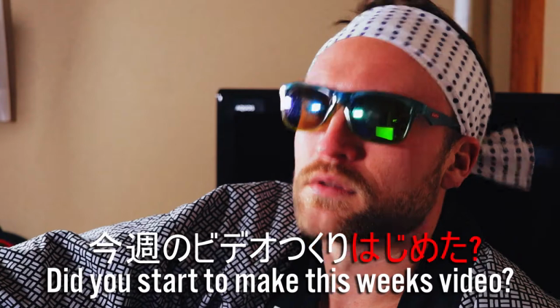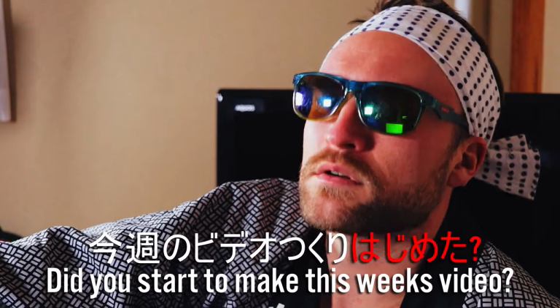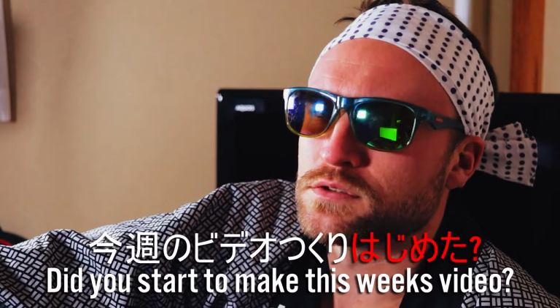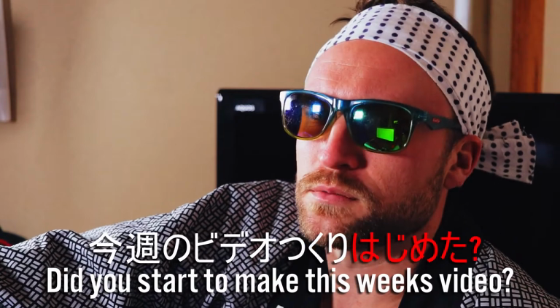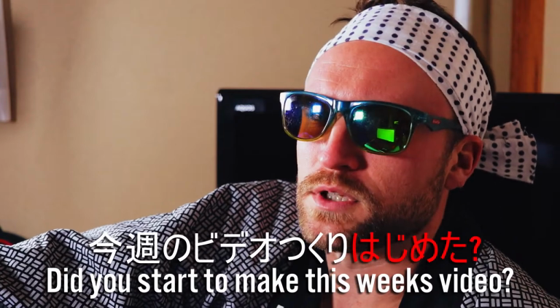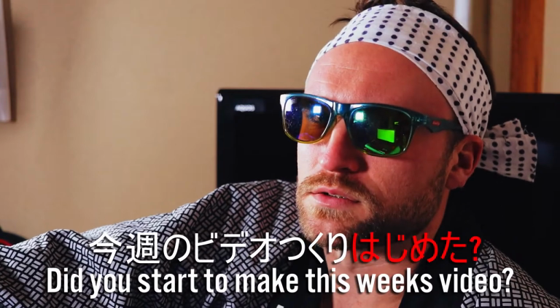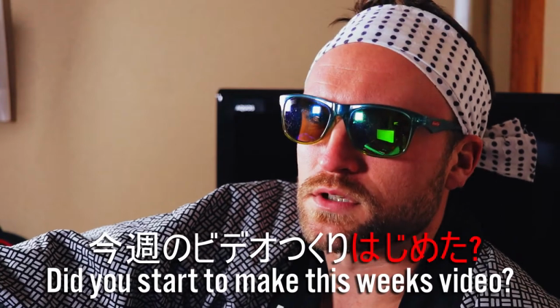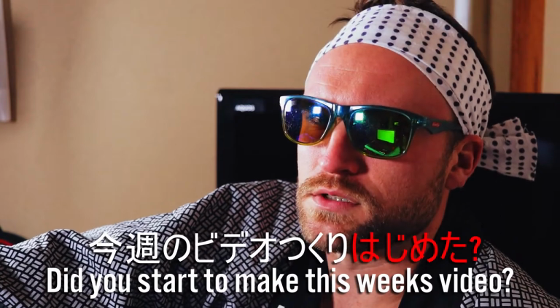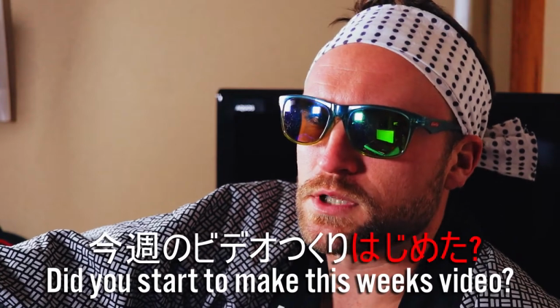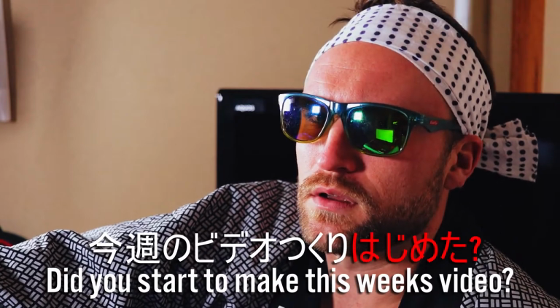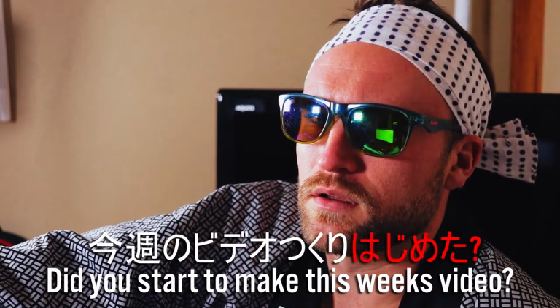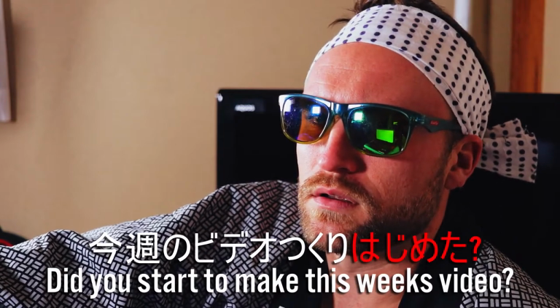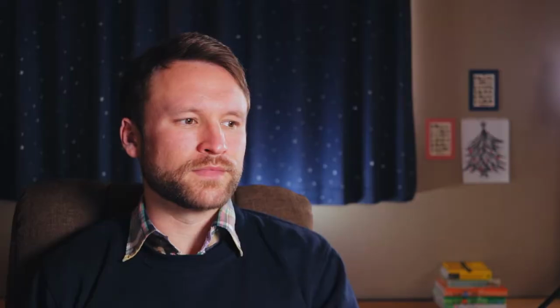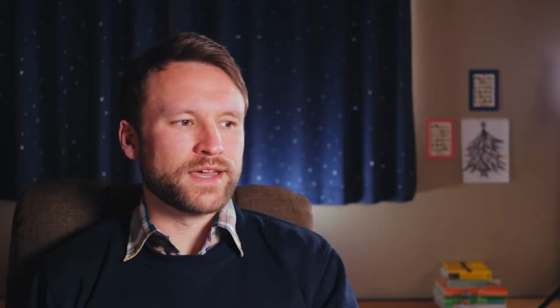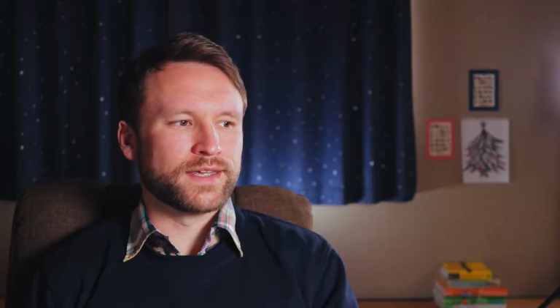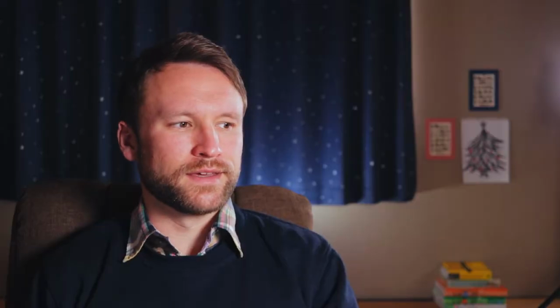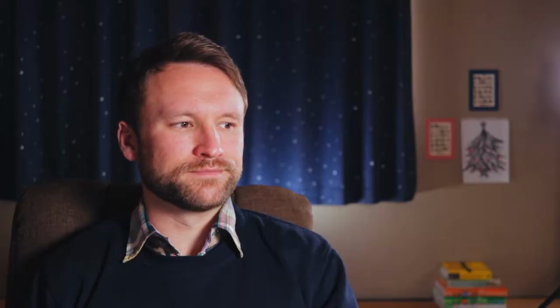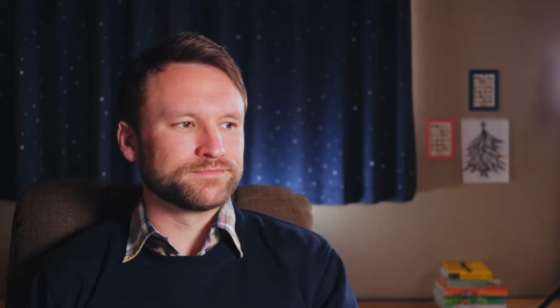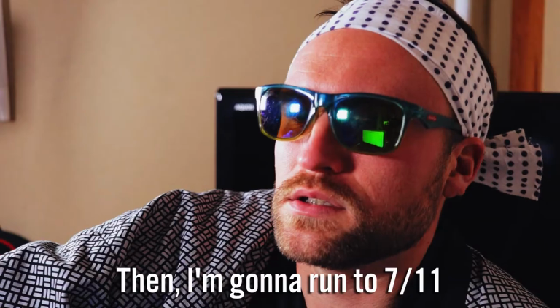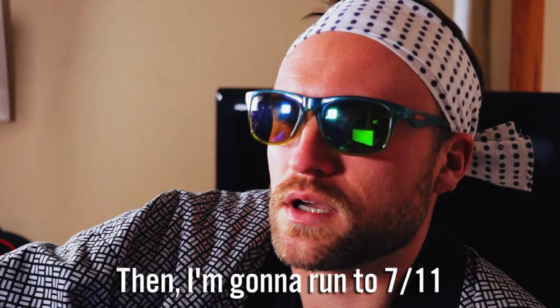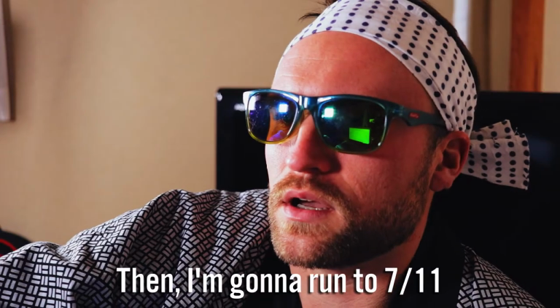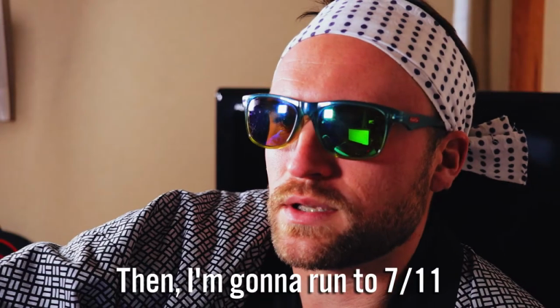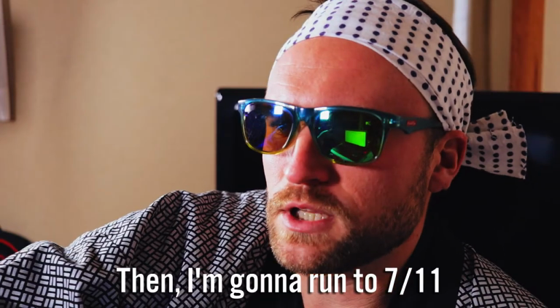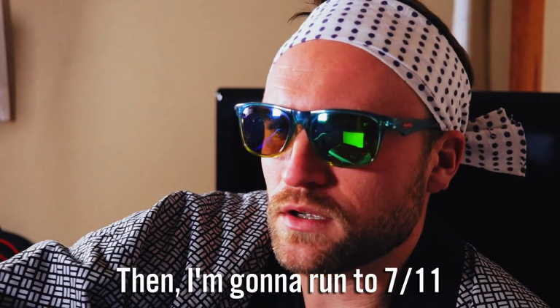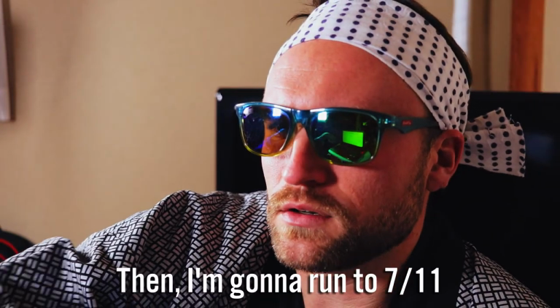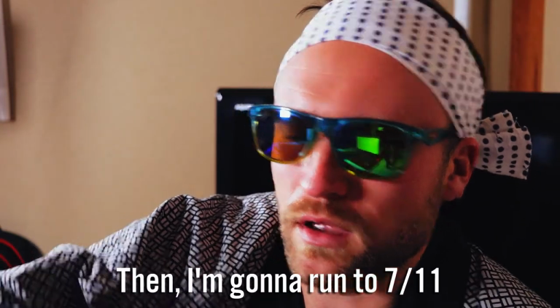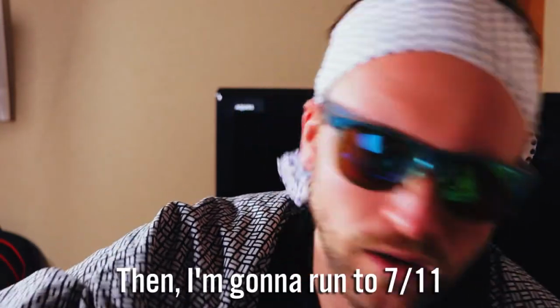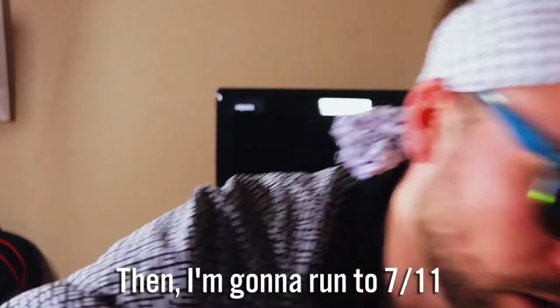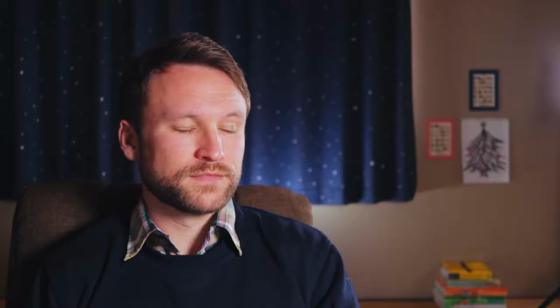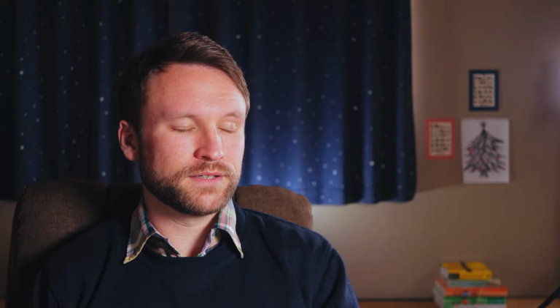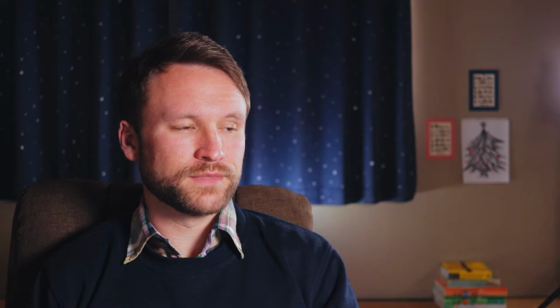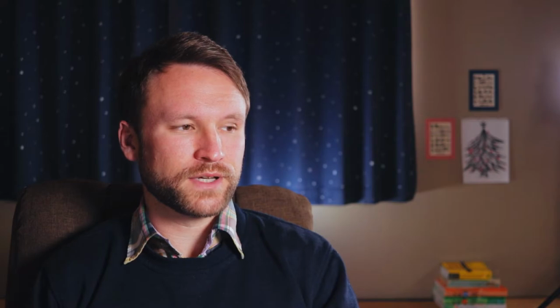Have you started making this video? Nah, not yet. Then let's go to 7. Yeah, okay.